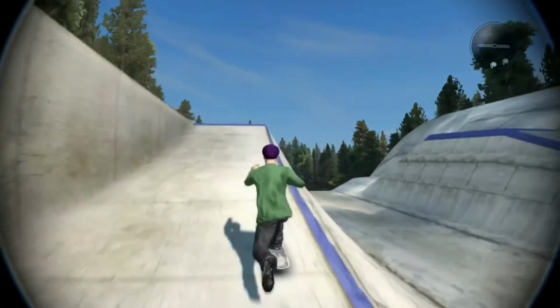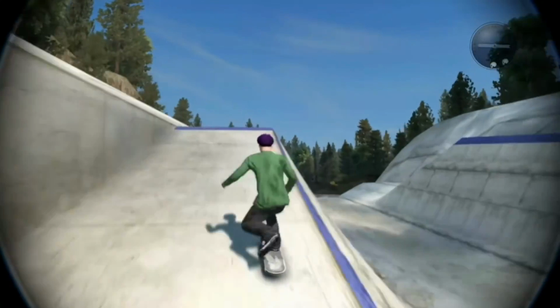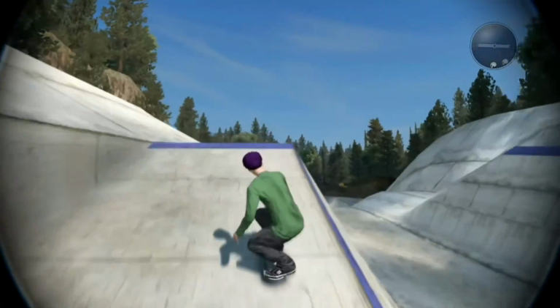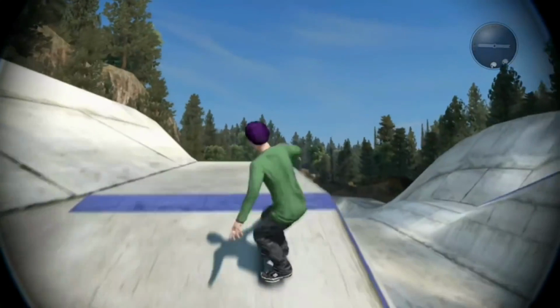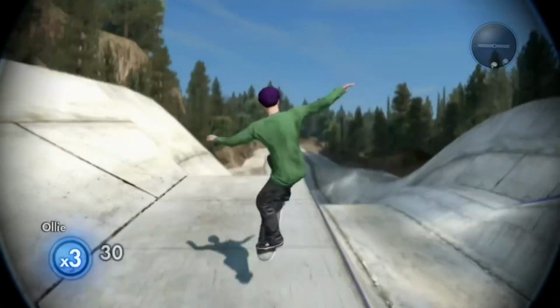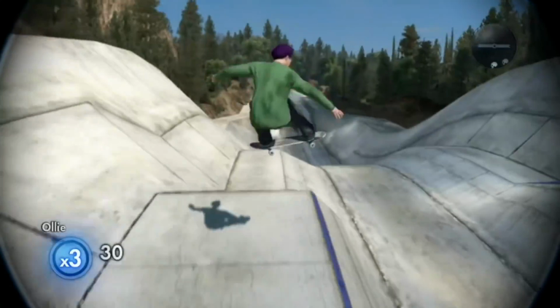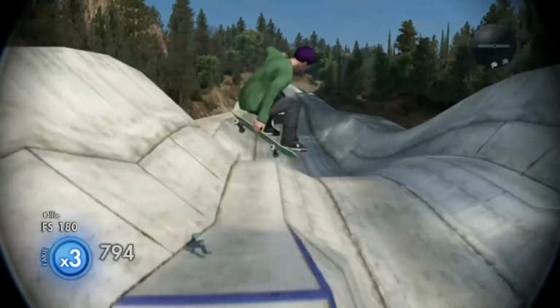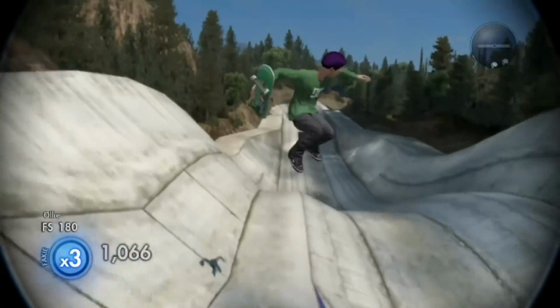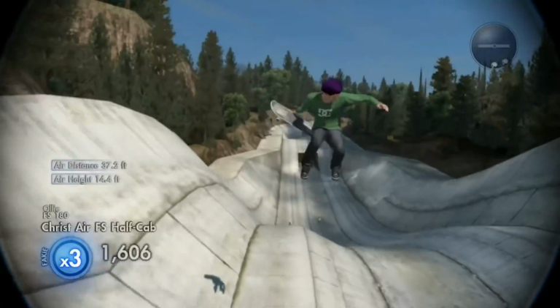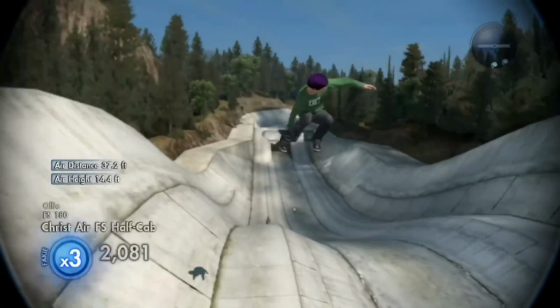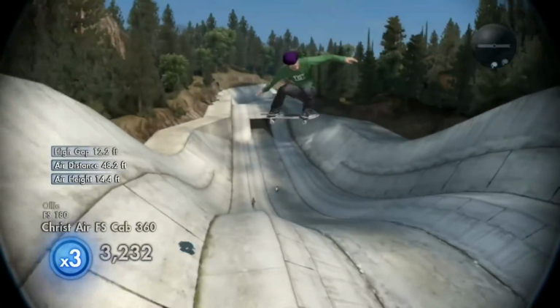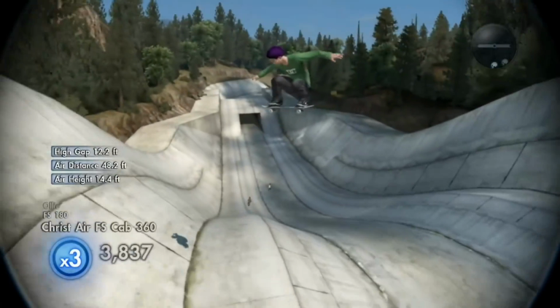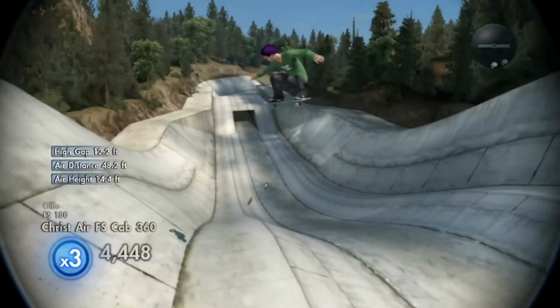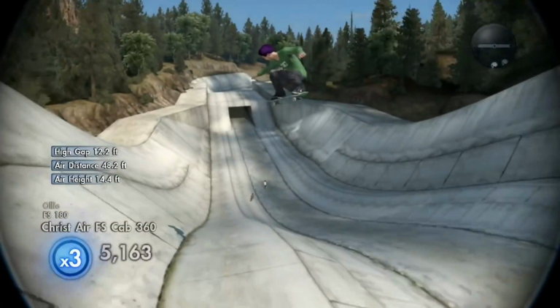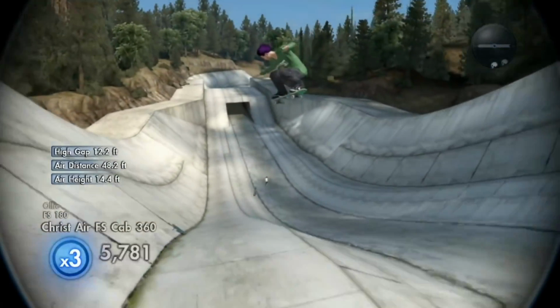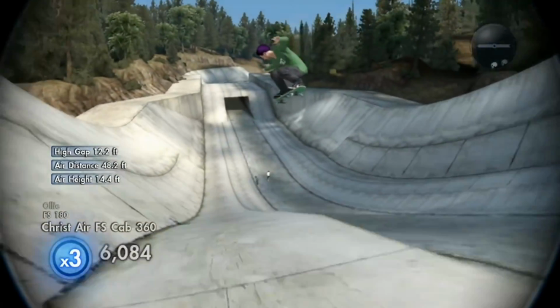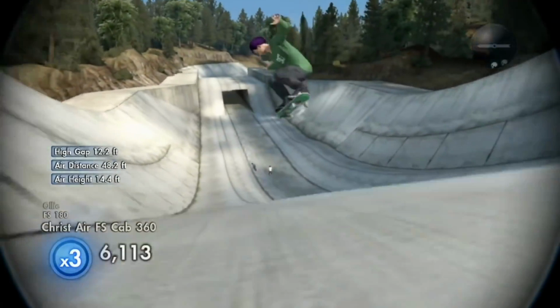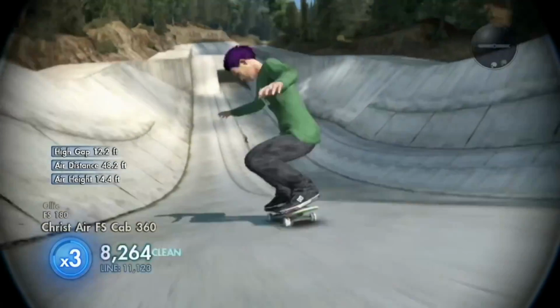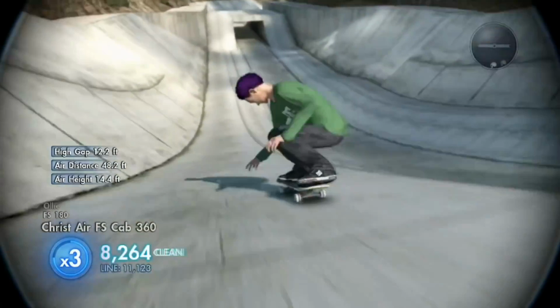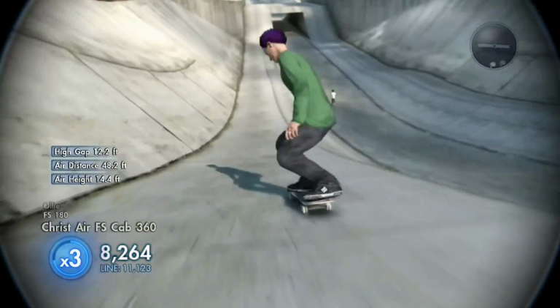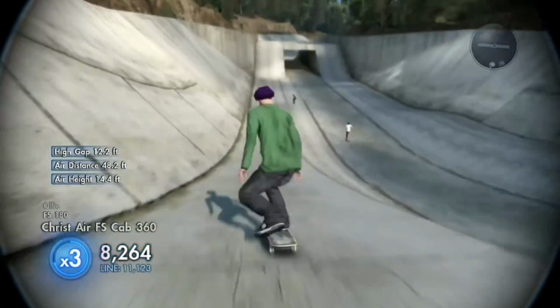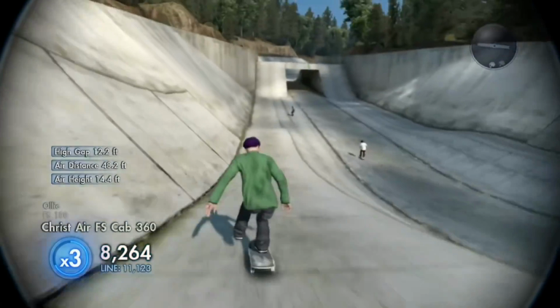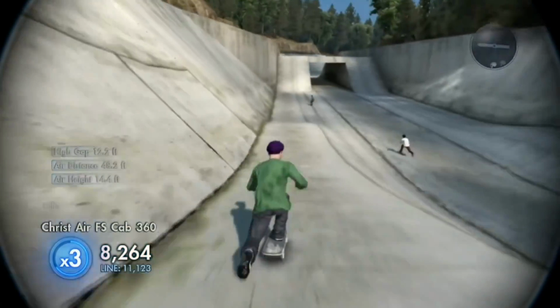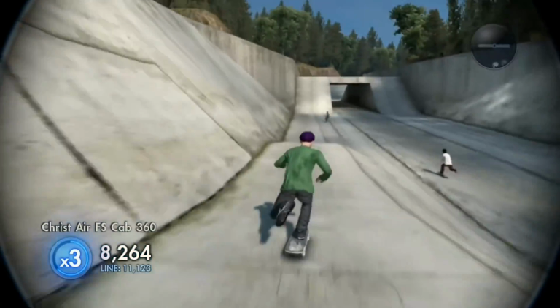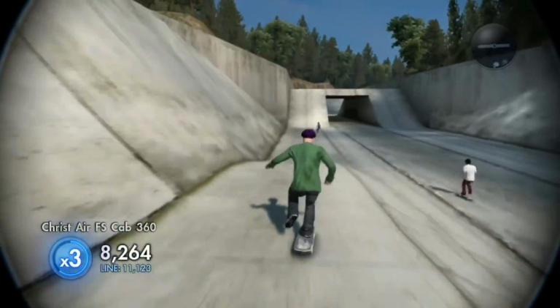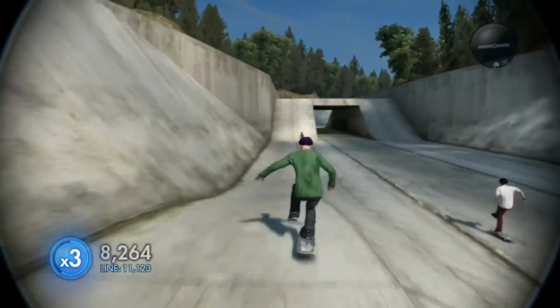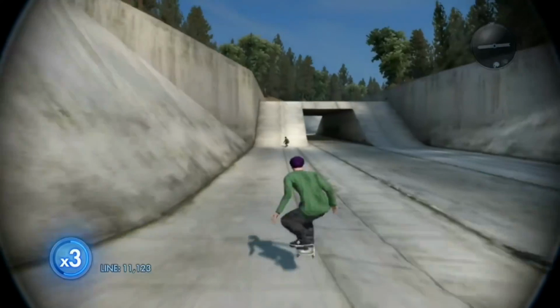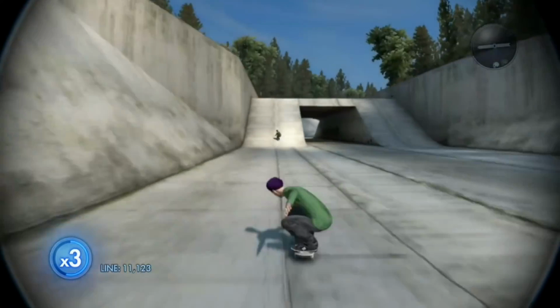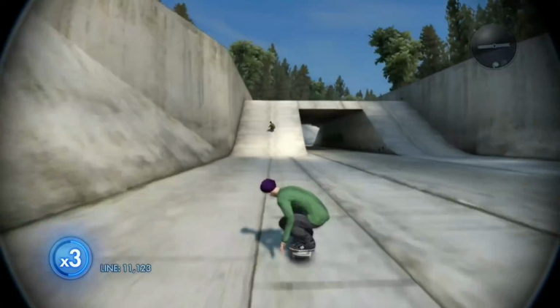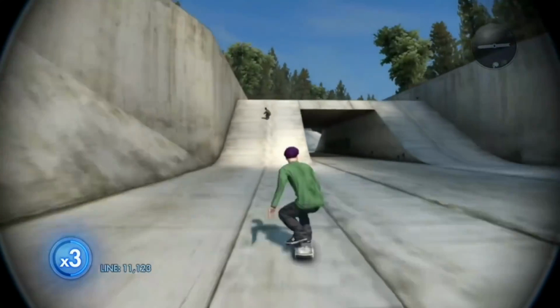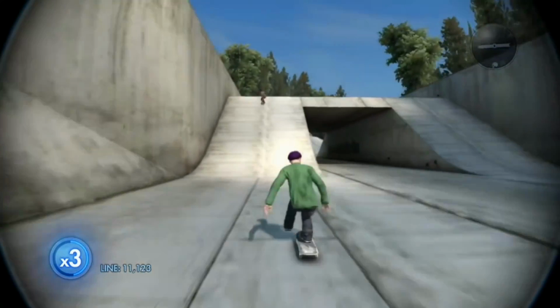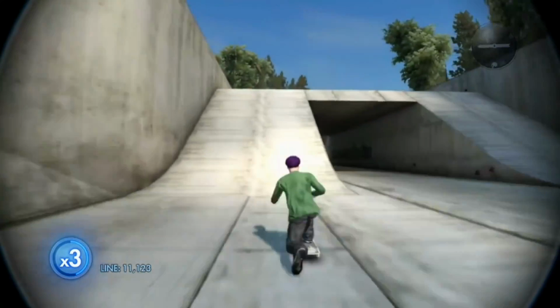I hope y'all like this kind of content. Frontside crashed air. Frontside cab.